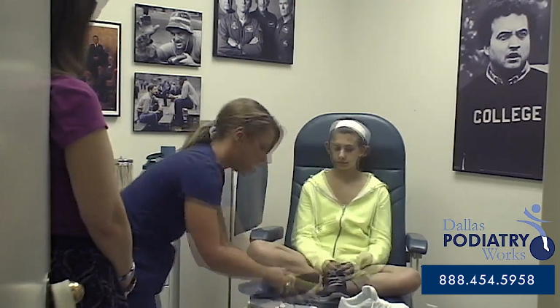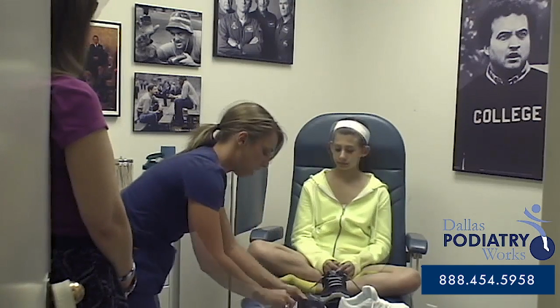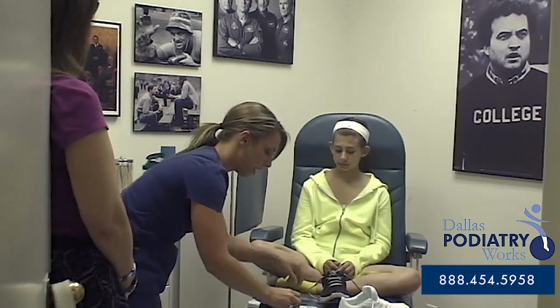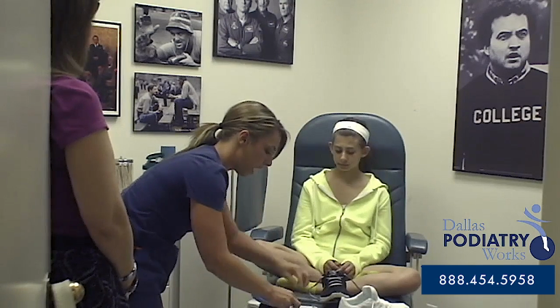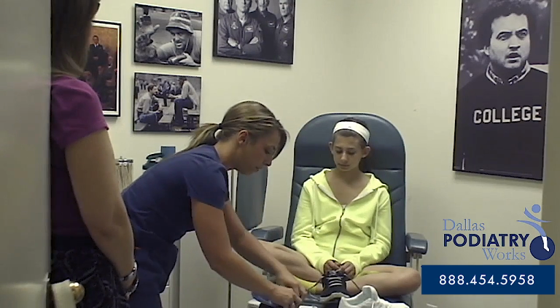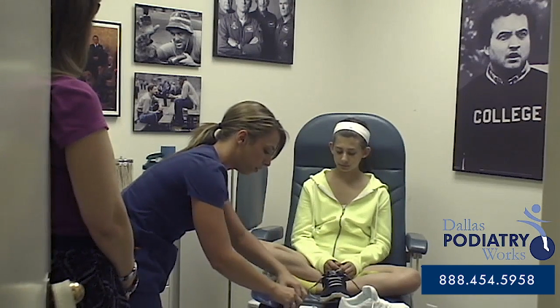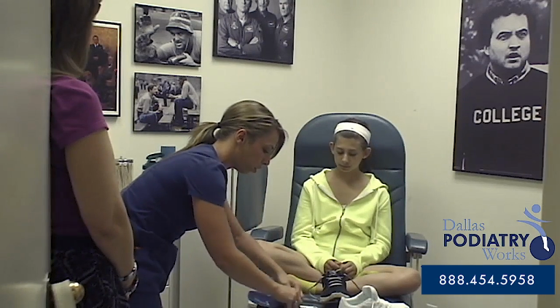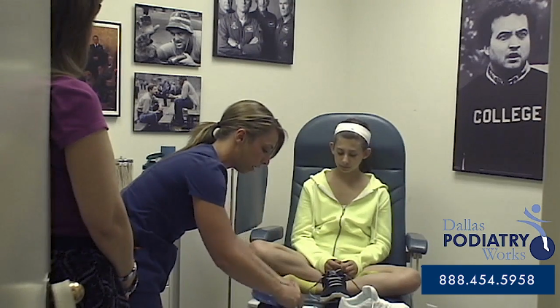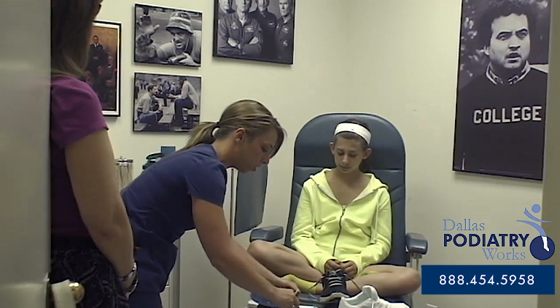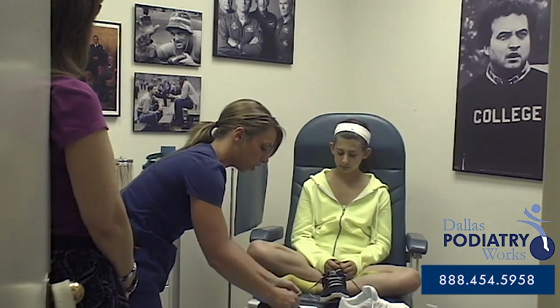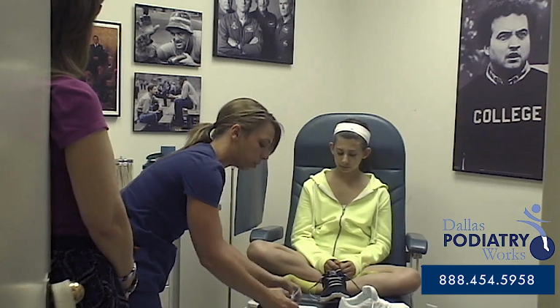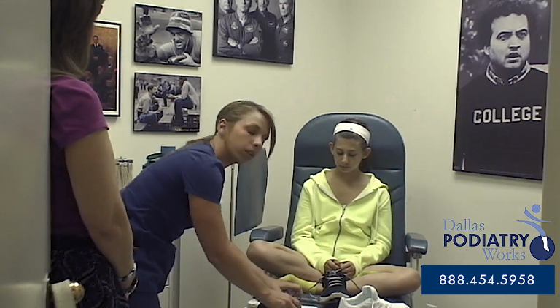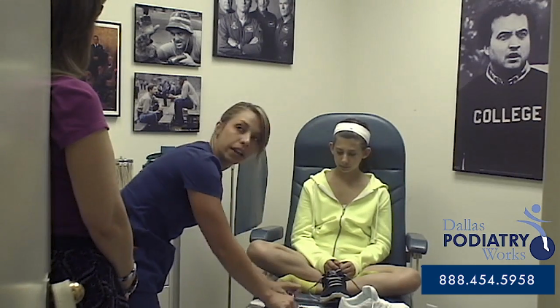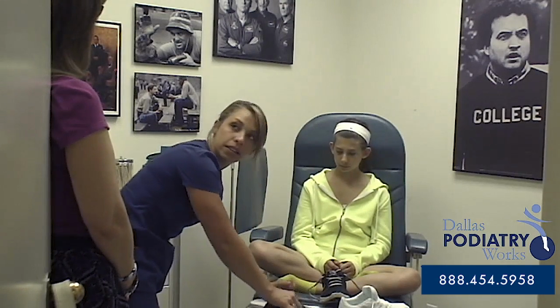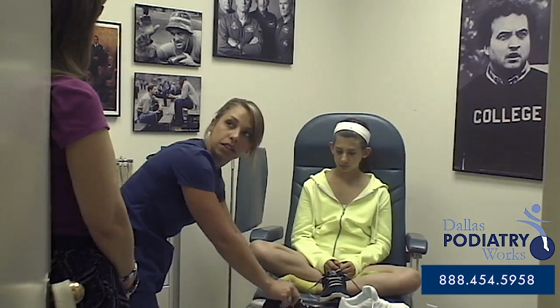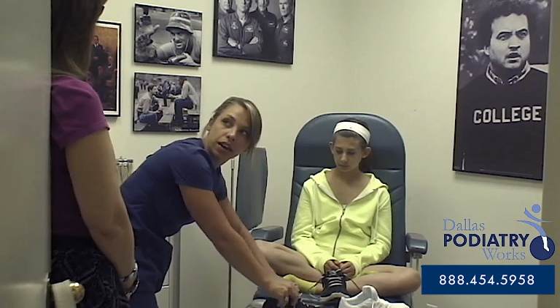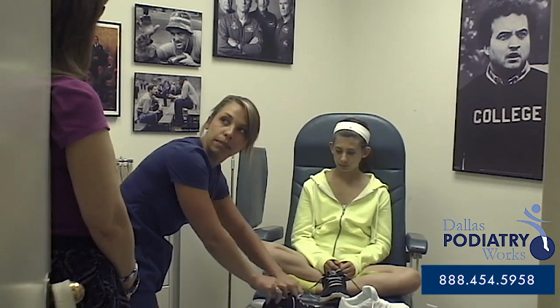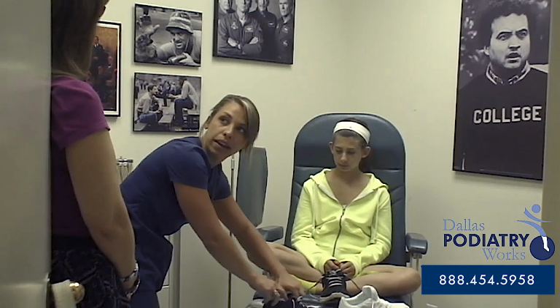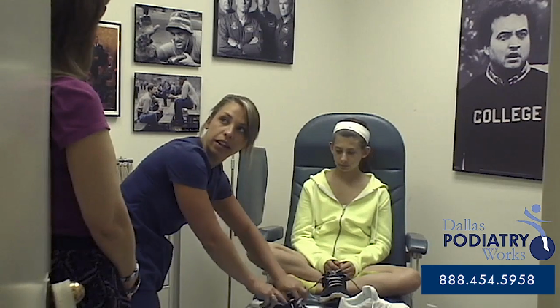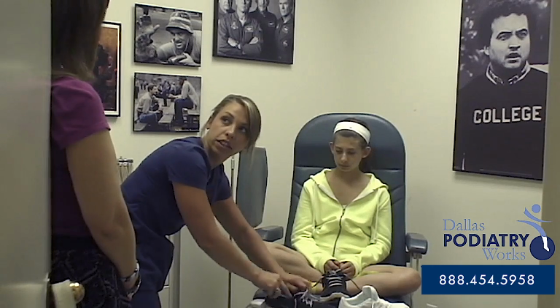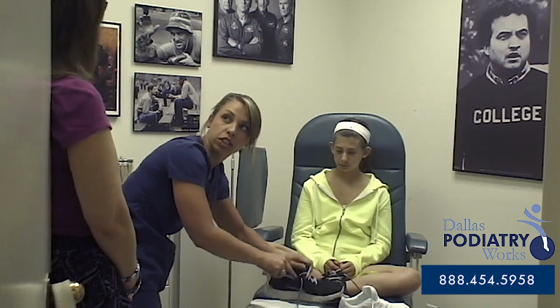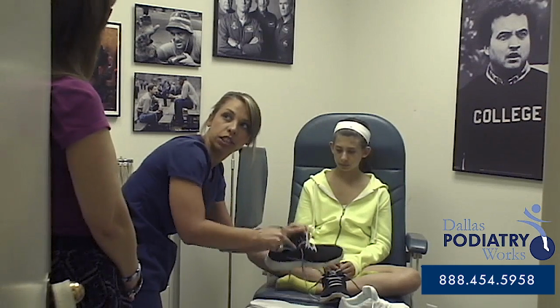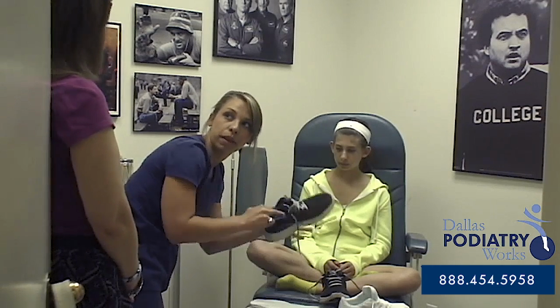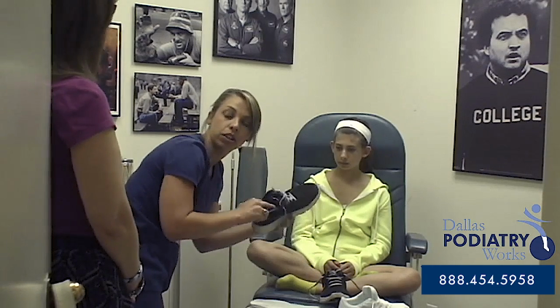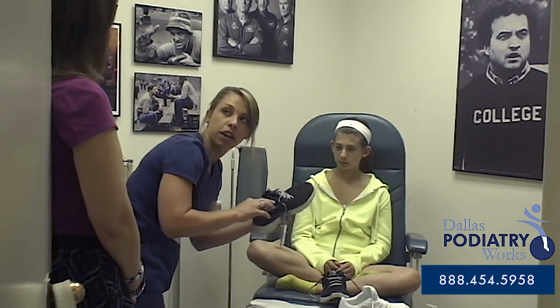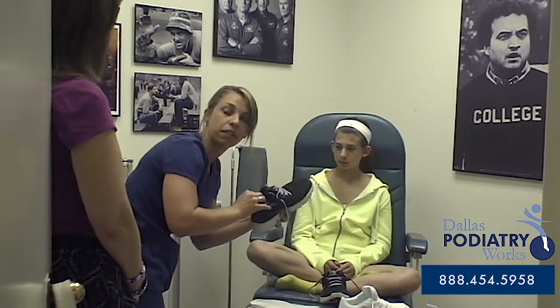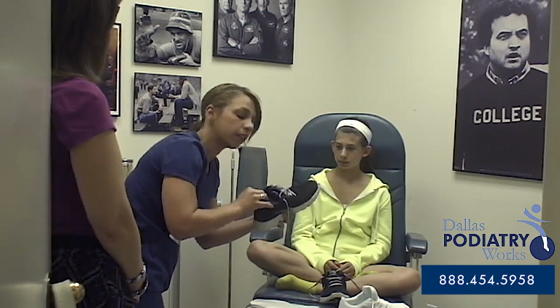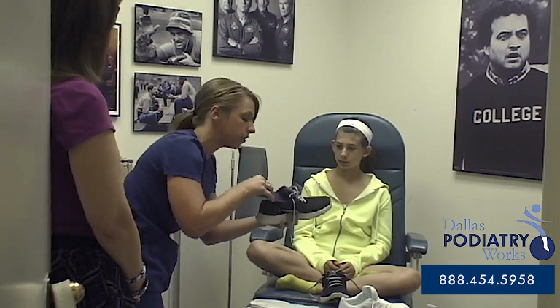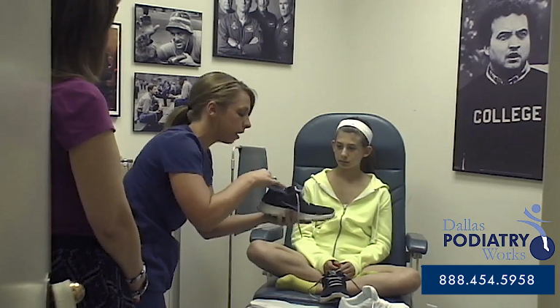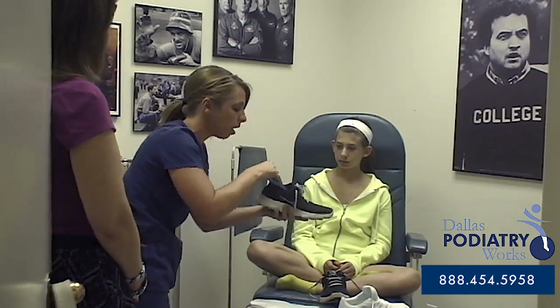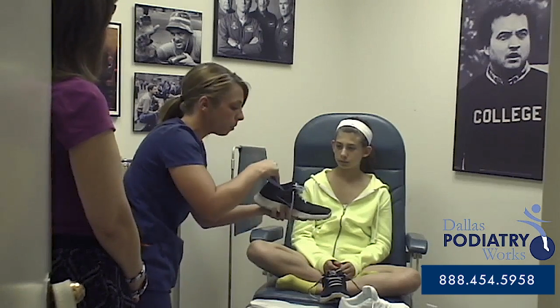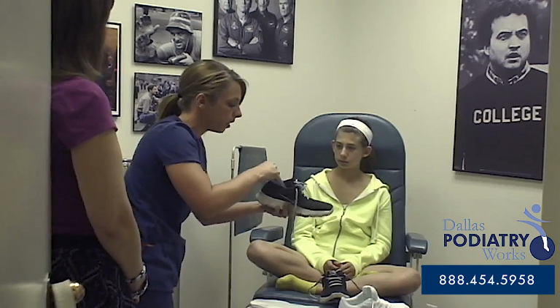After four weeks, Dr. Brooks would like to see you back, just to make sure that everything is fitting properly.